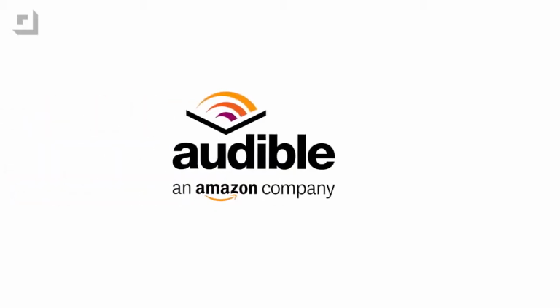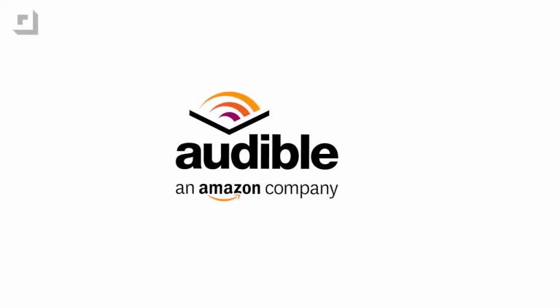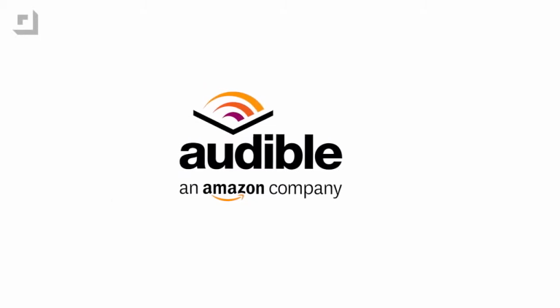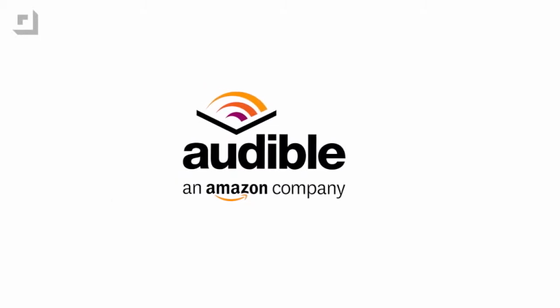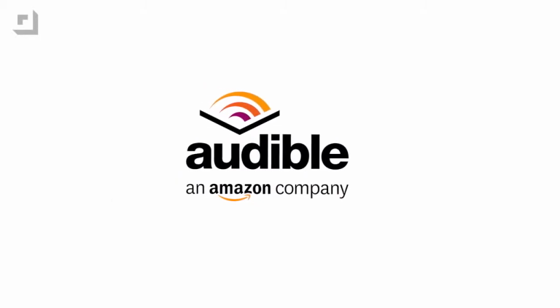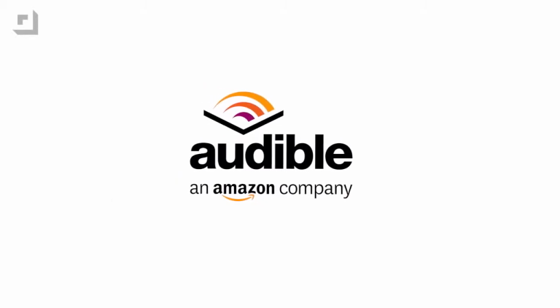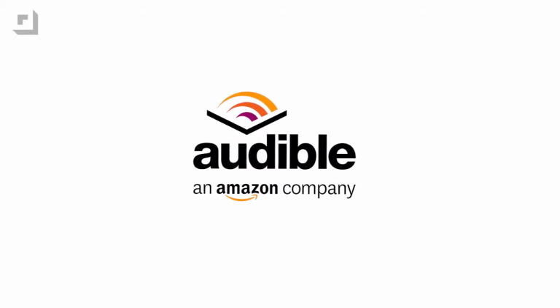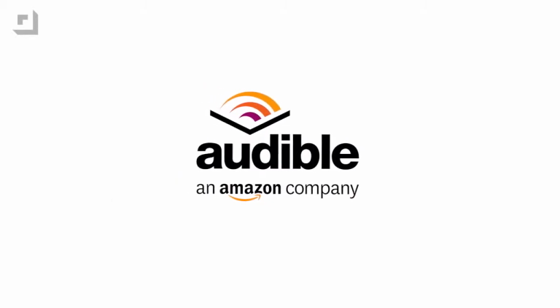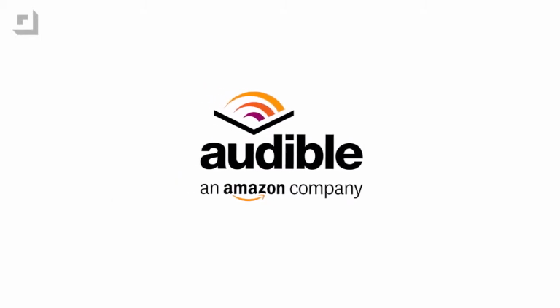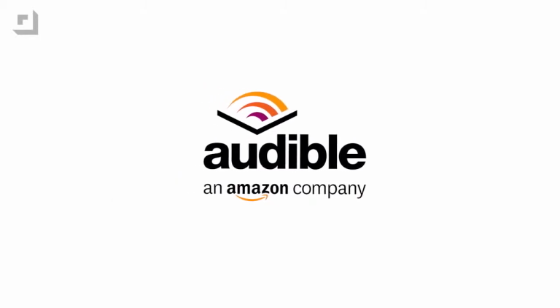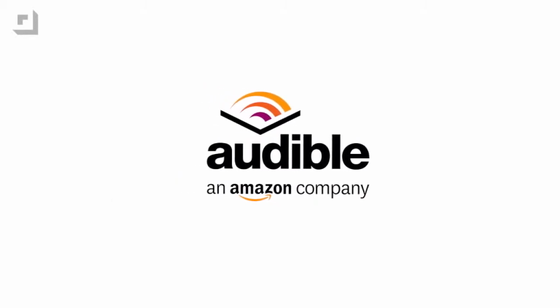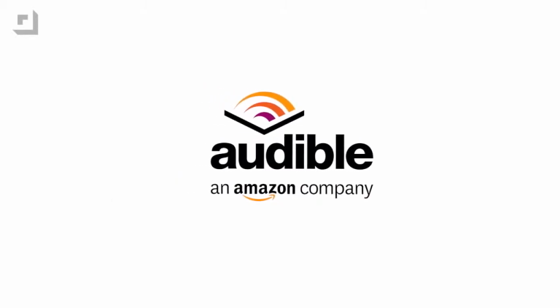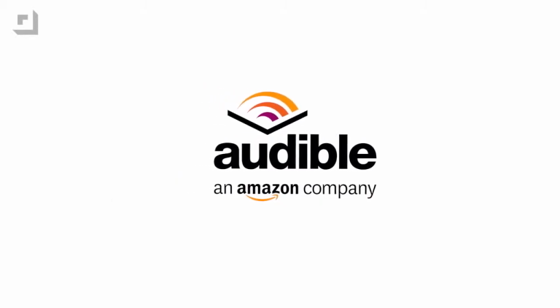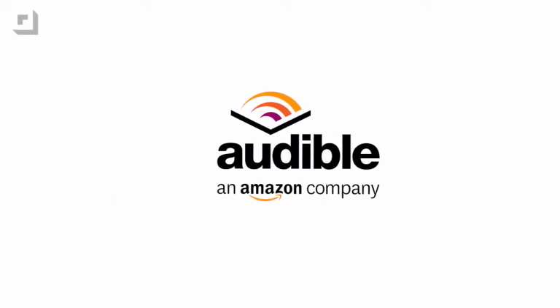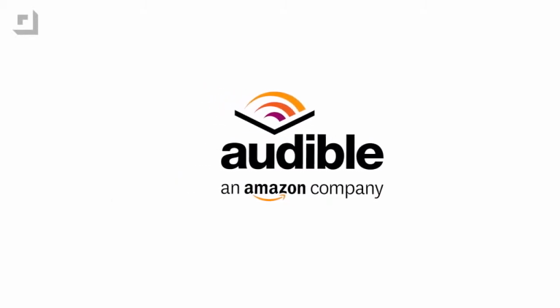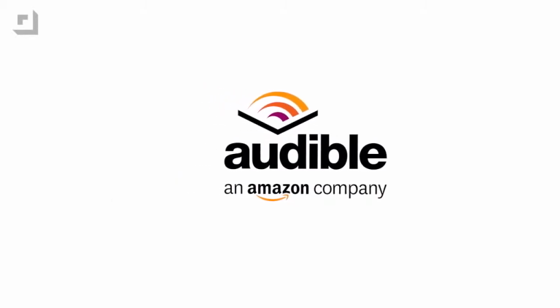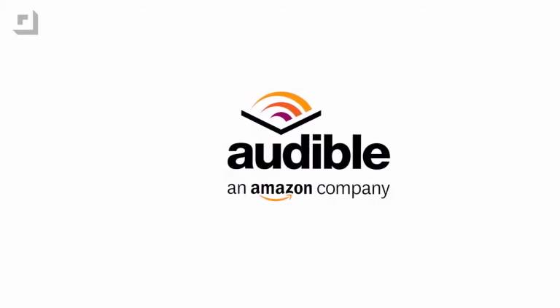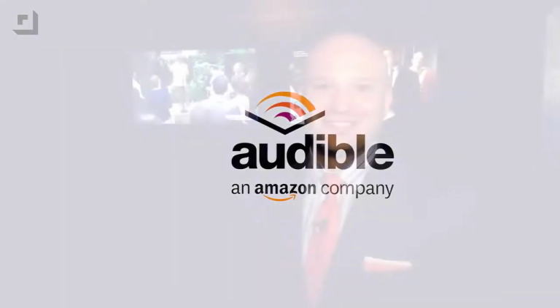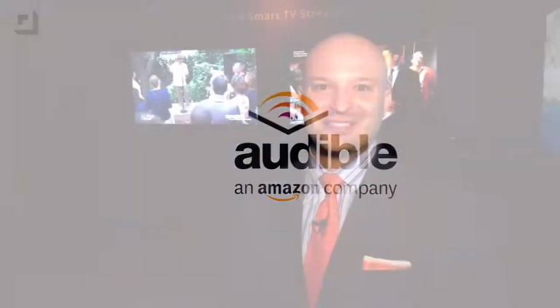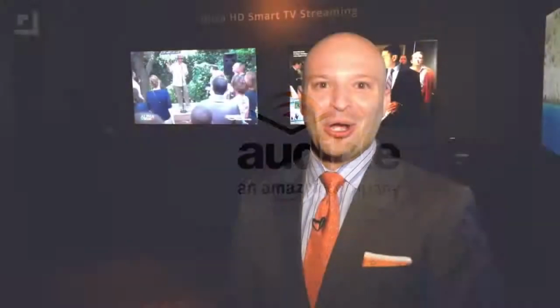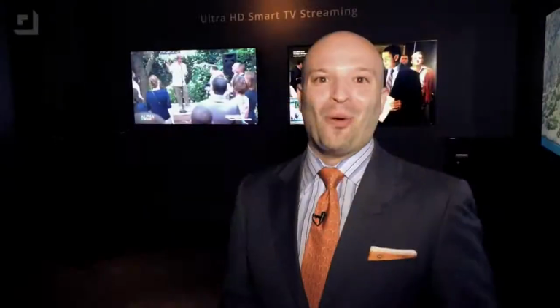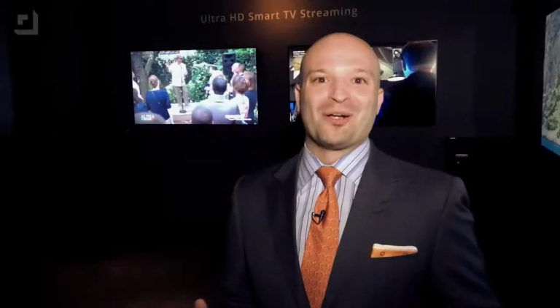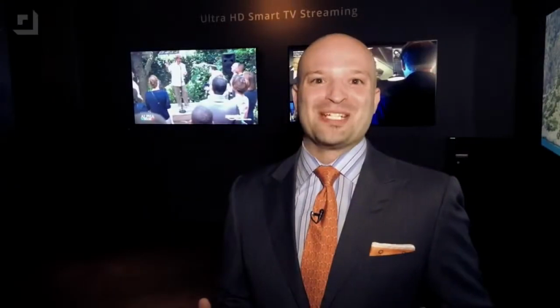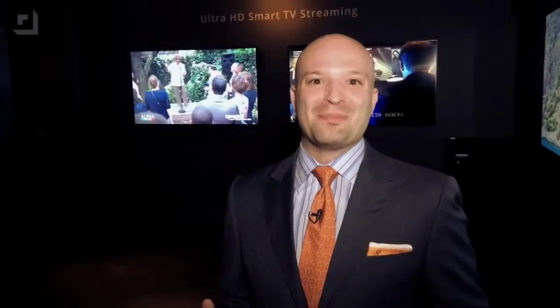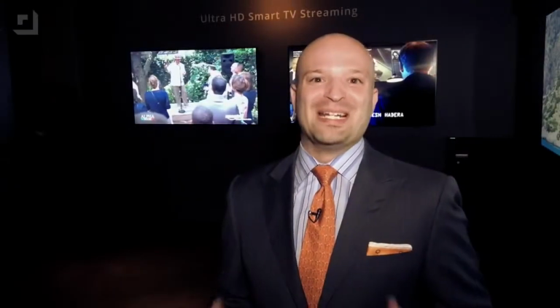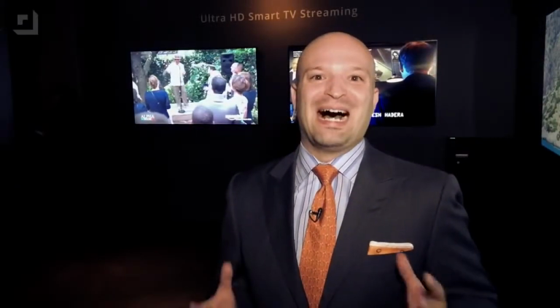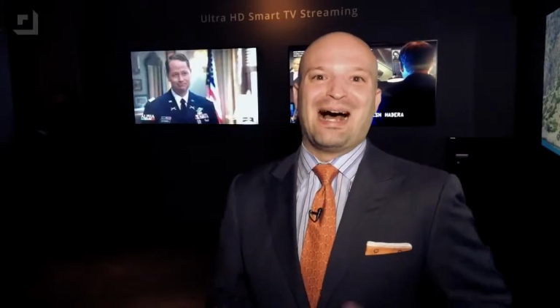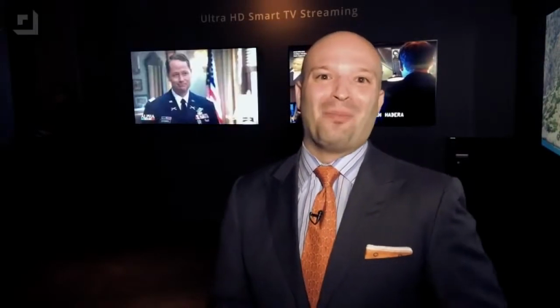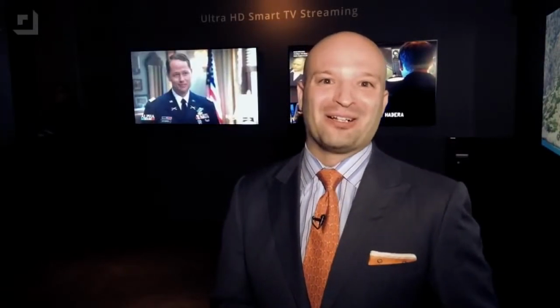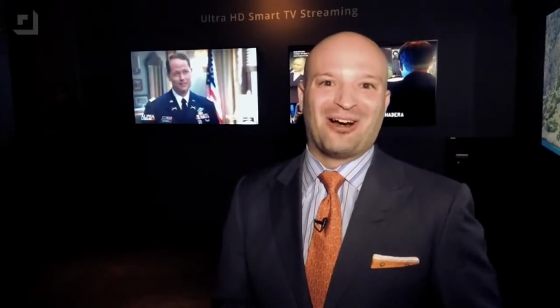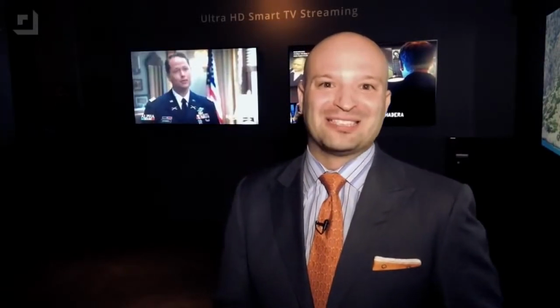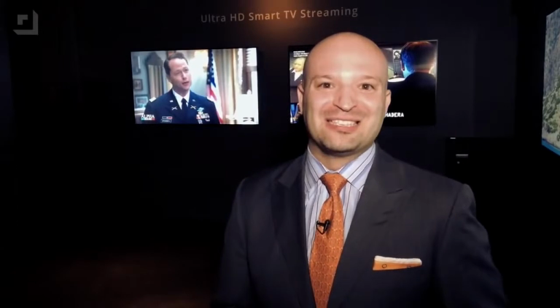This episode of GeekBeat TV is brought to you by Audible. Welcome to GeekBeat. I'm Michael Artzis.